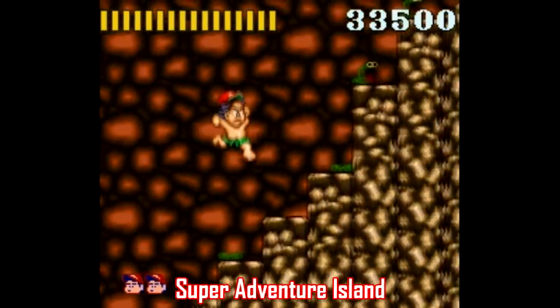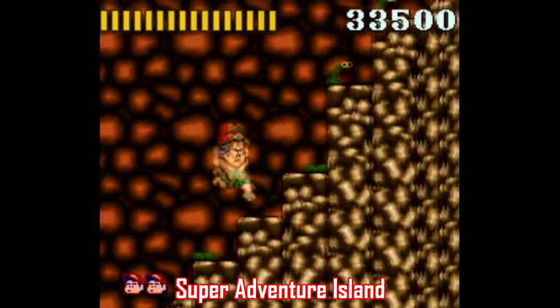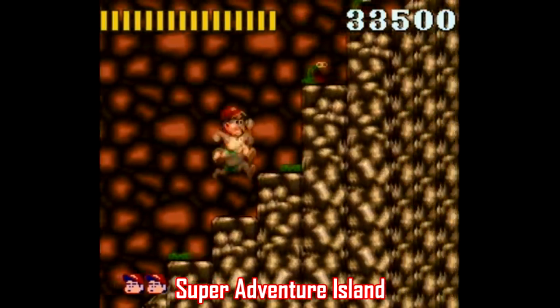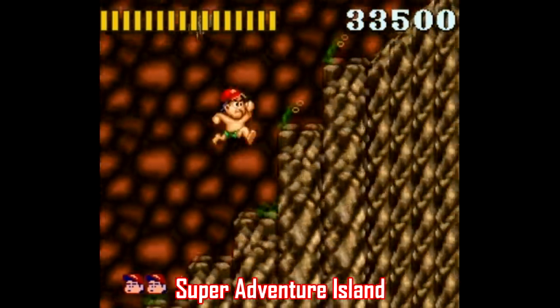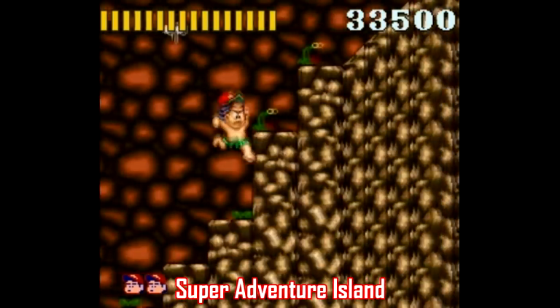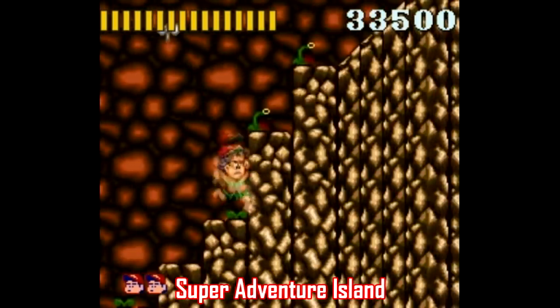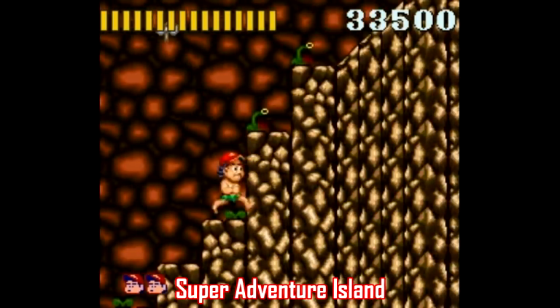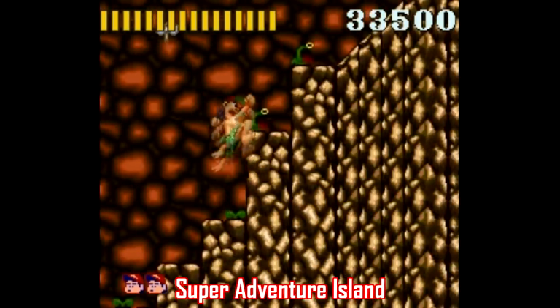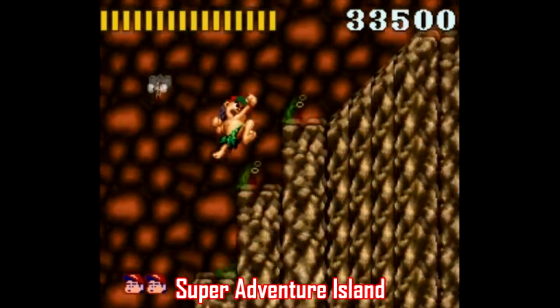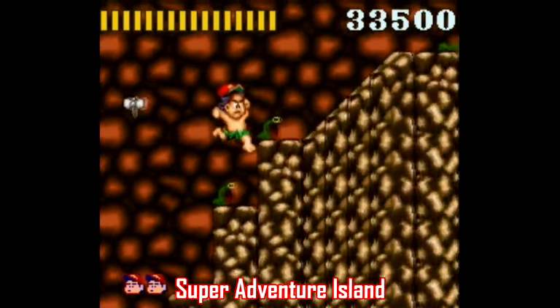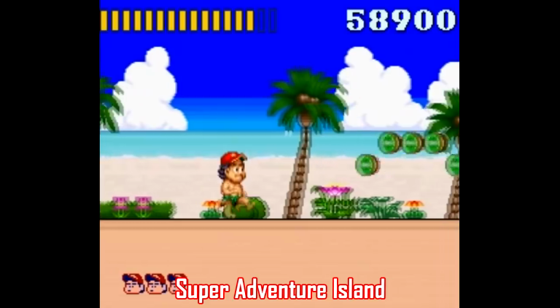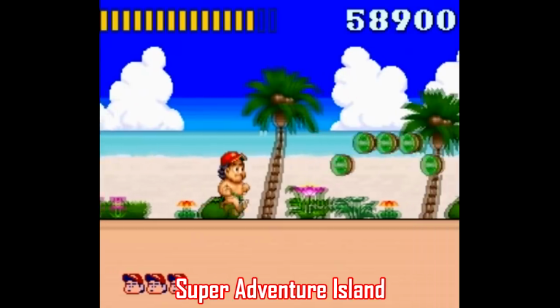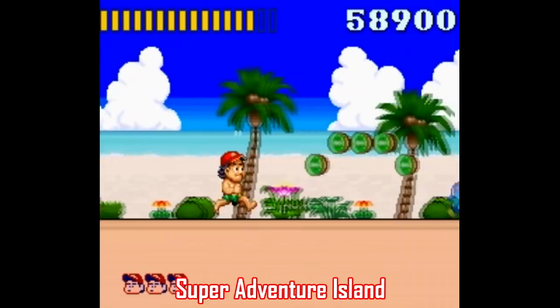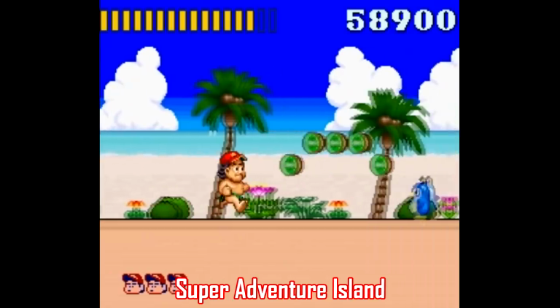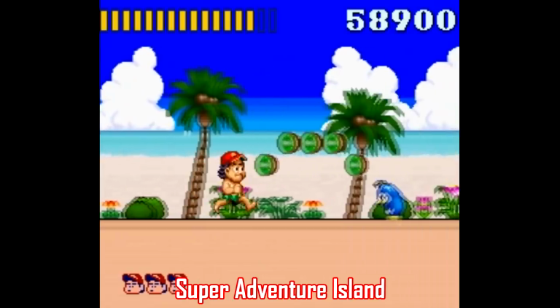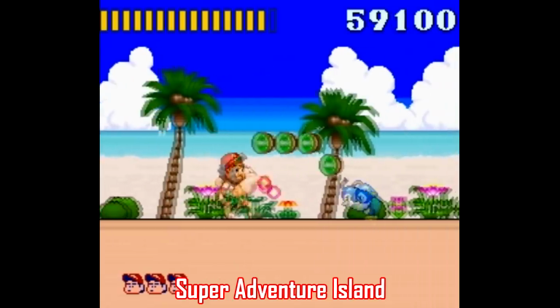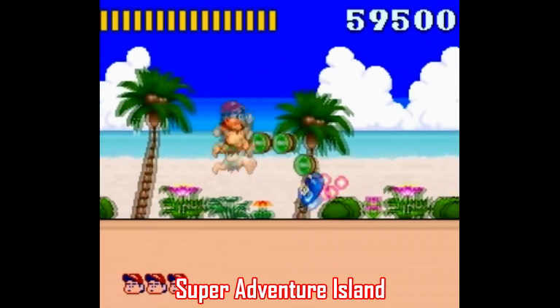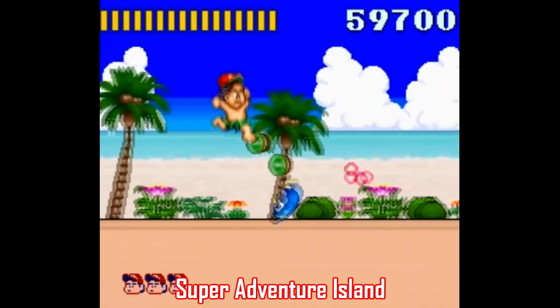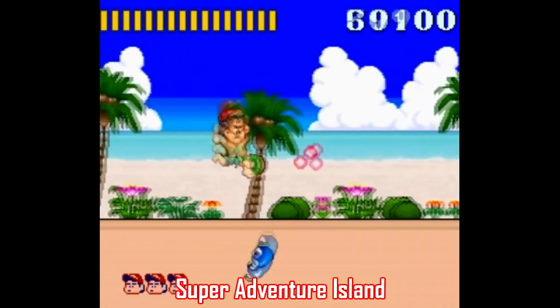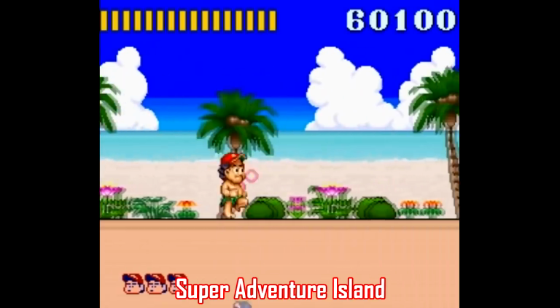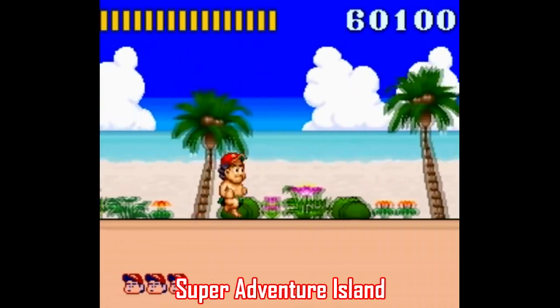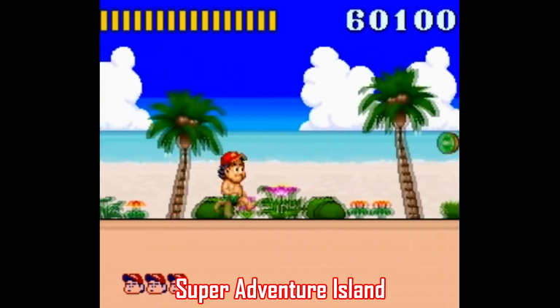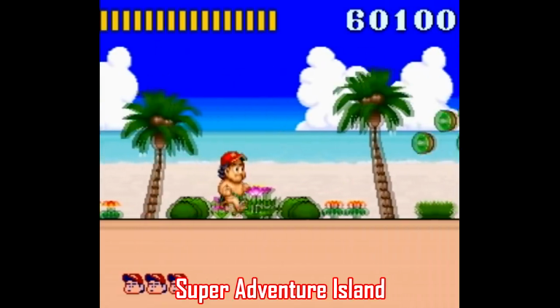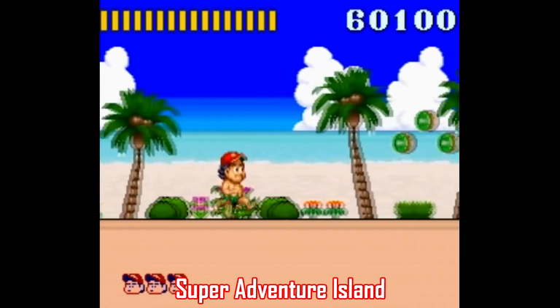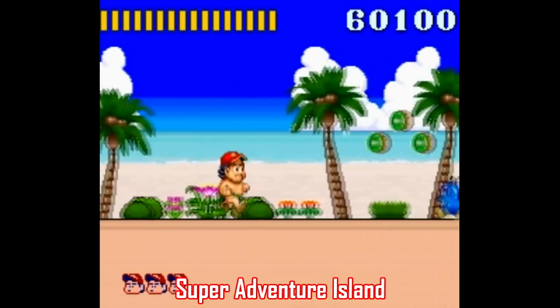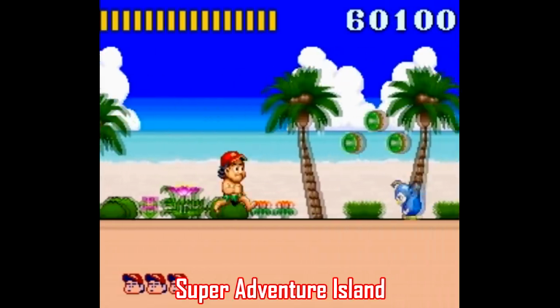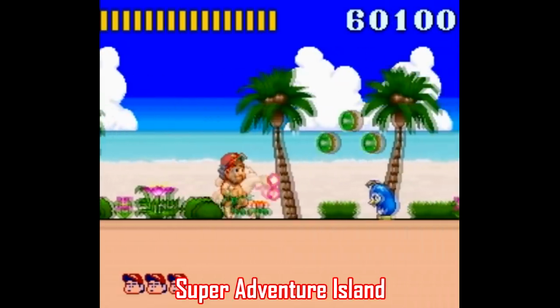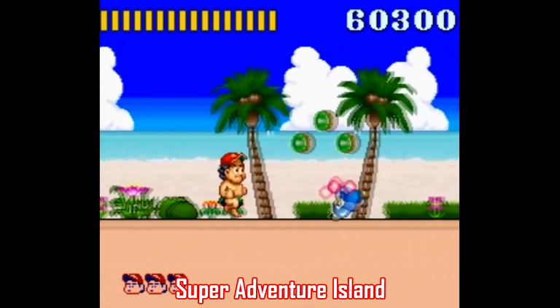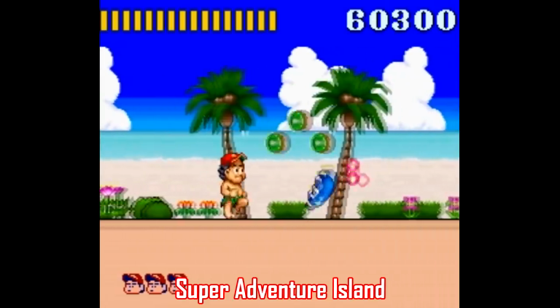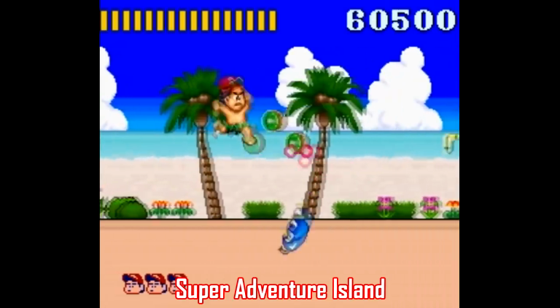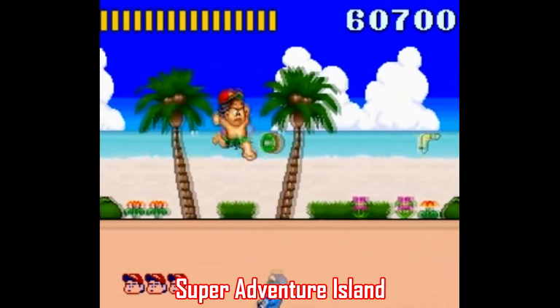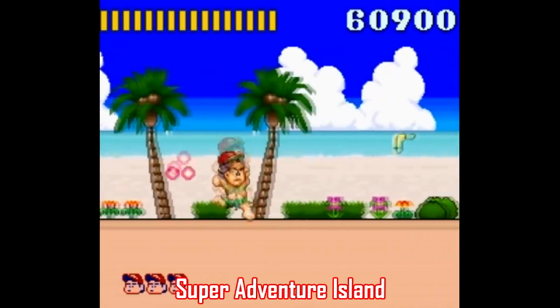It's single player only, but it's a good time, and it's an easy enough game that it's not gonna make your kid rage quit, at least maybe not too often.